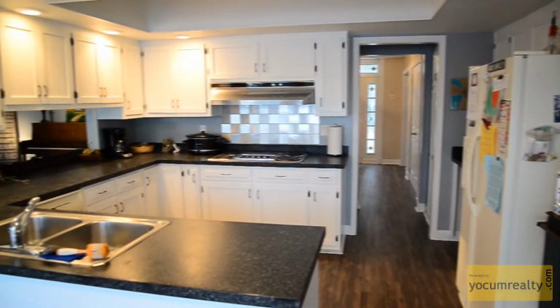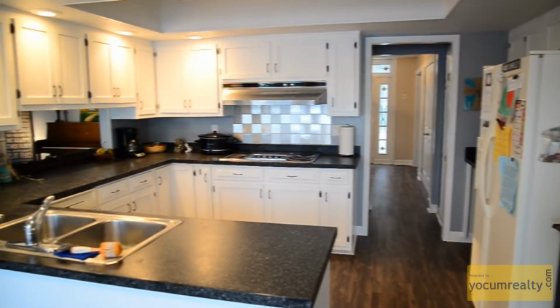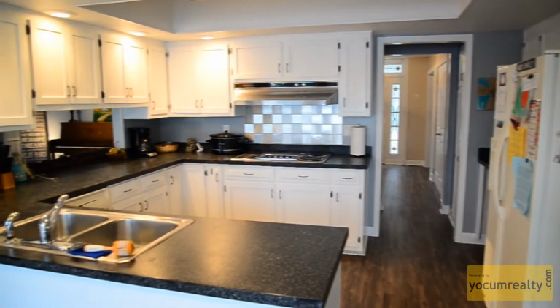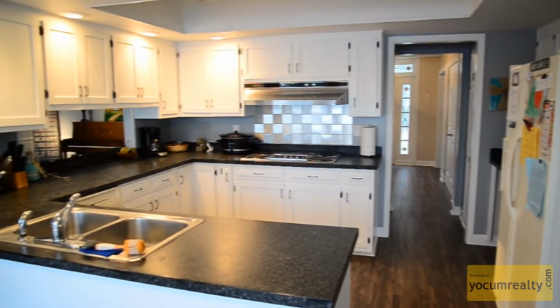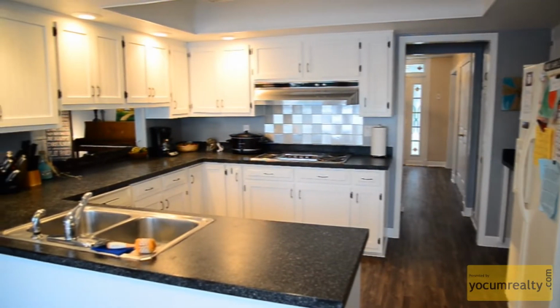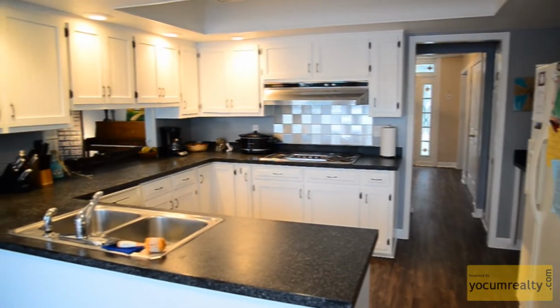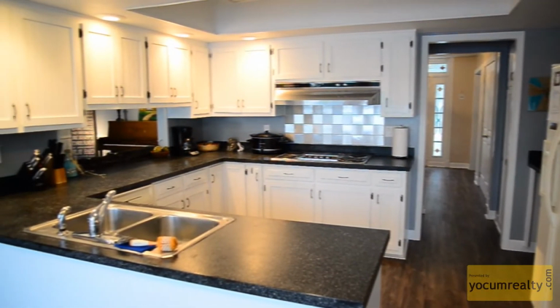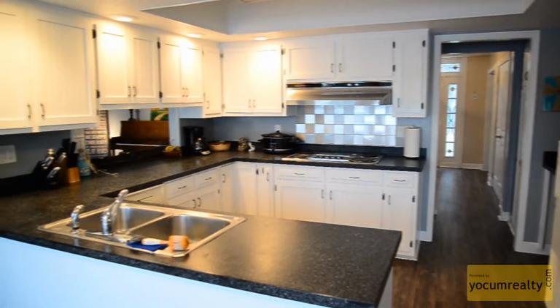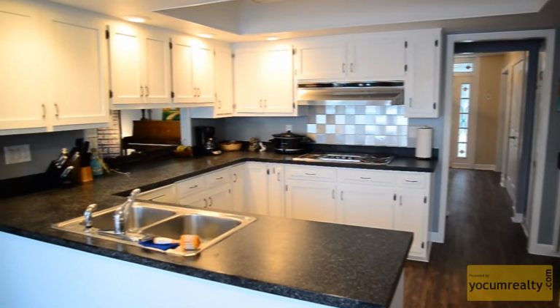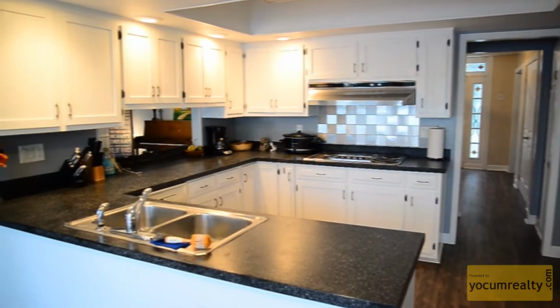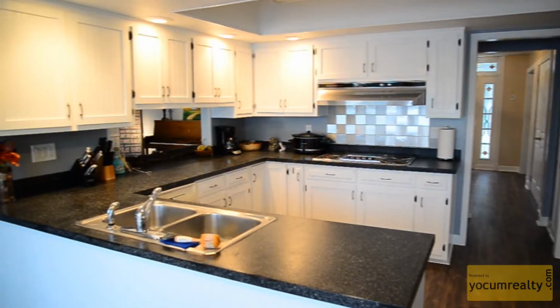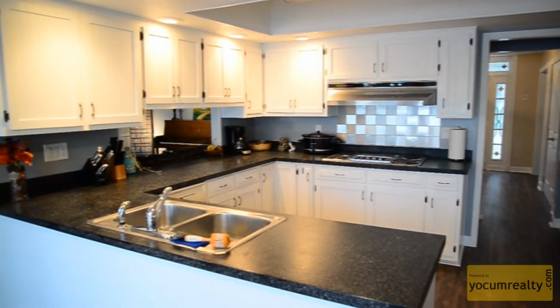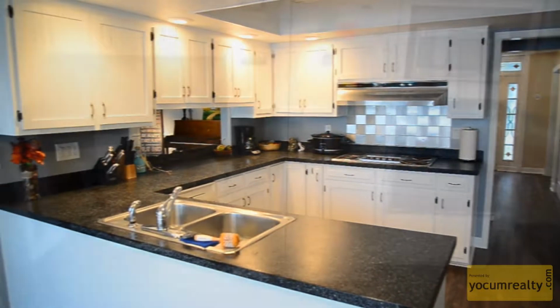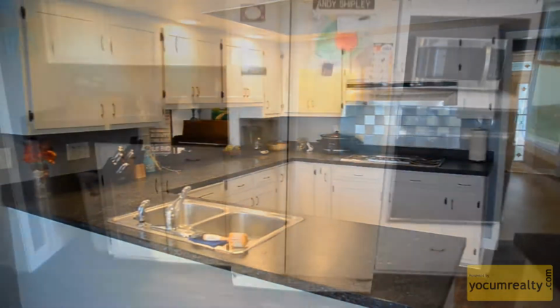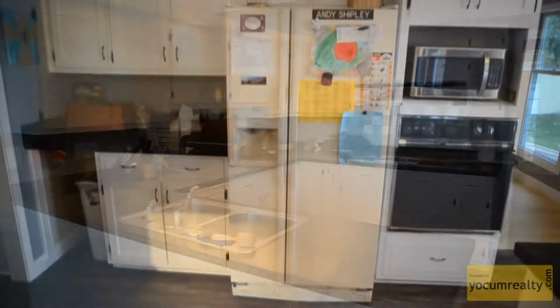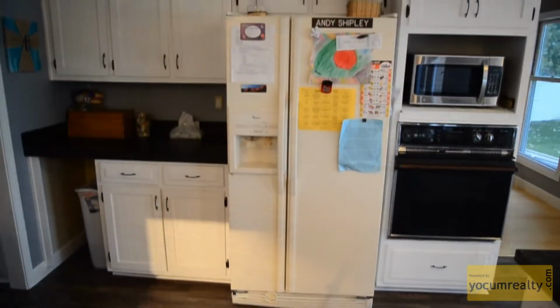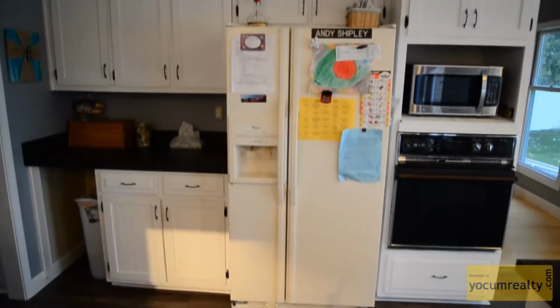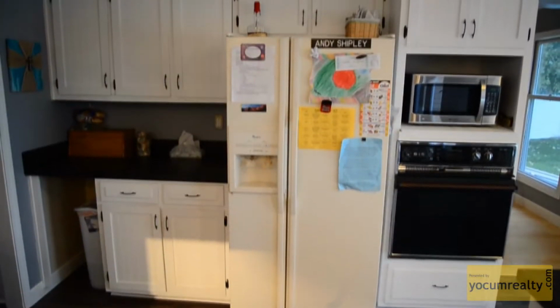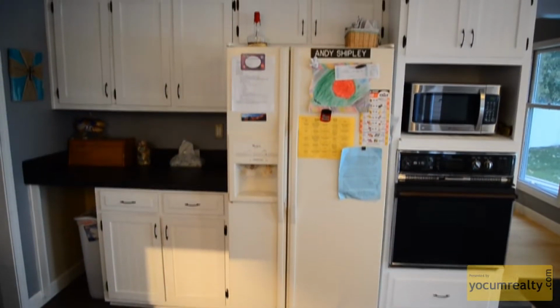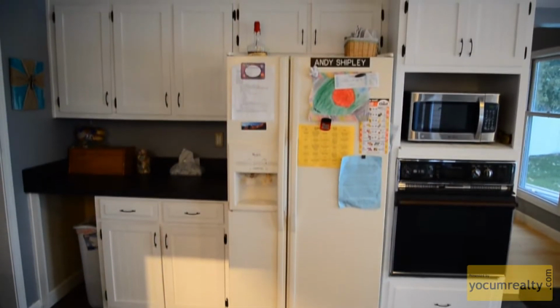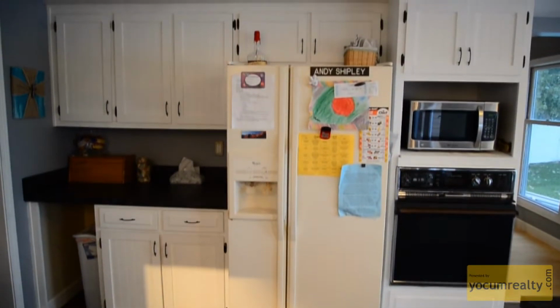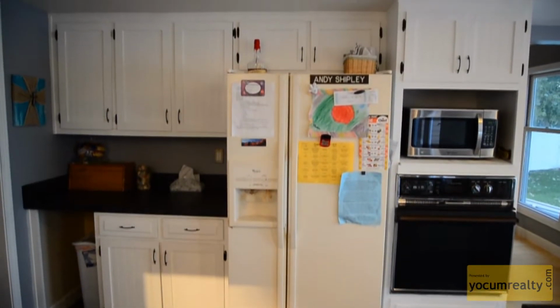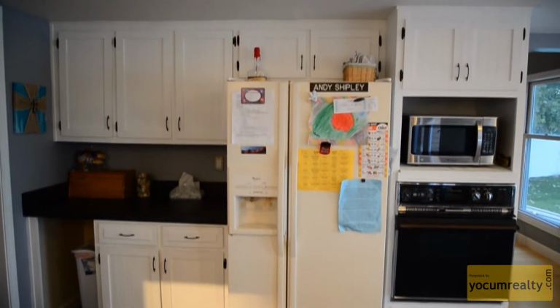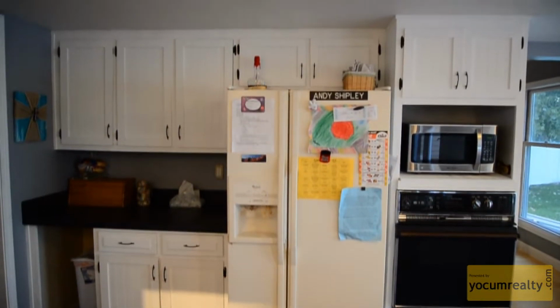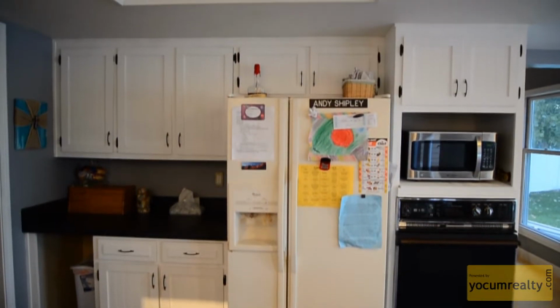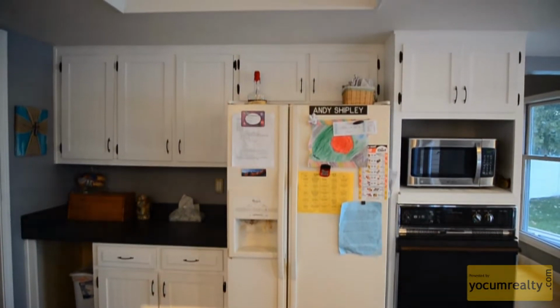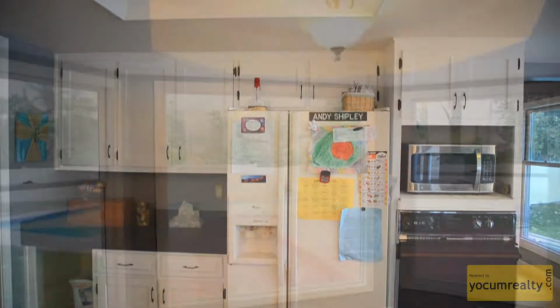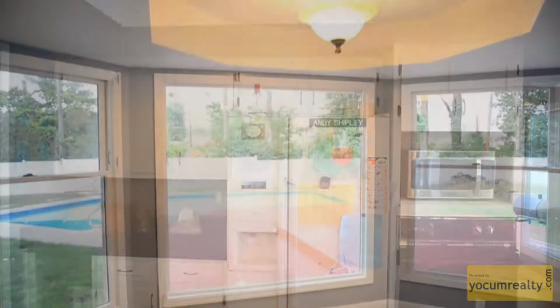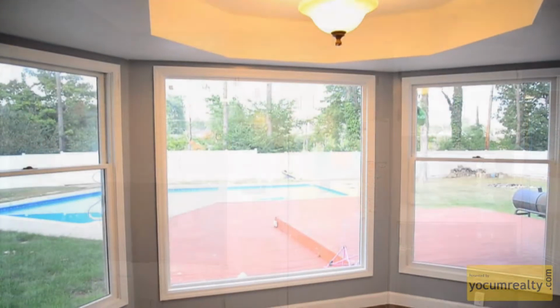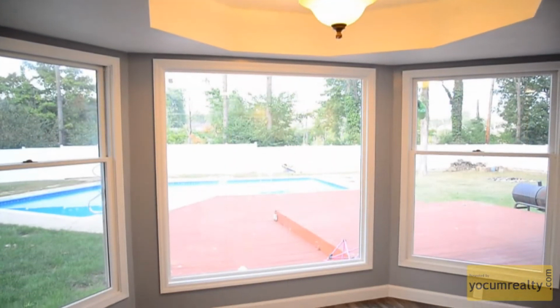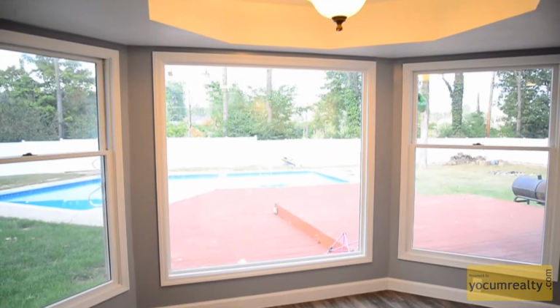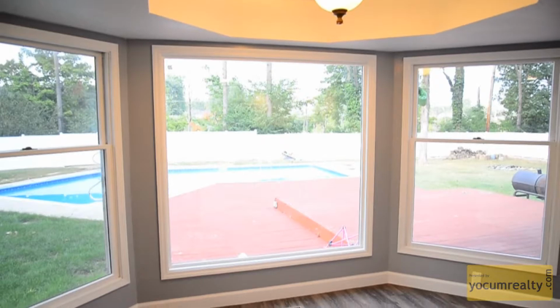The bright eating kitchen features plenty of cabinetry and counter space. It also has a double stainless steel sink and a breakfast nook that overlooks the backyard.